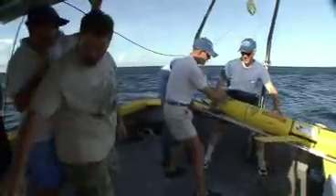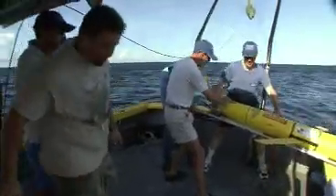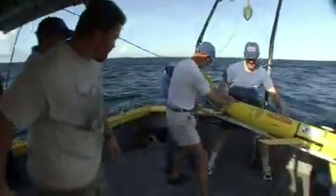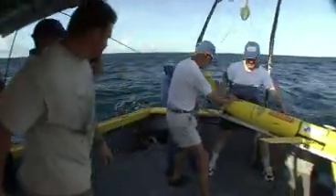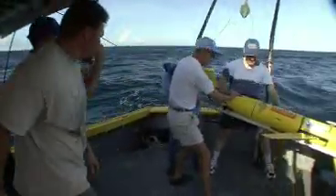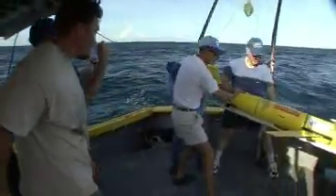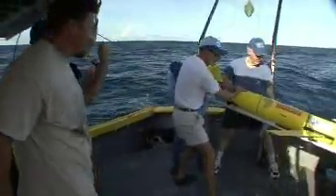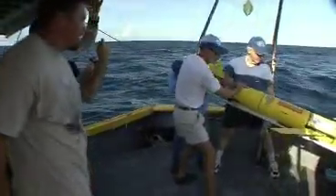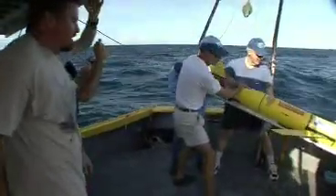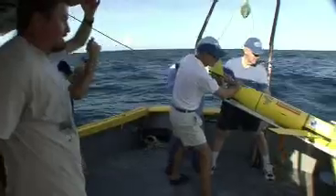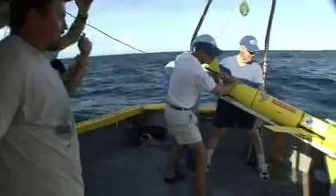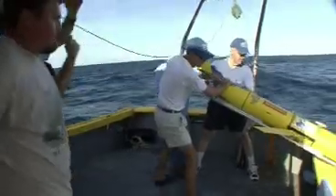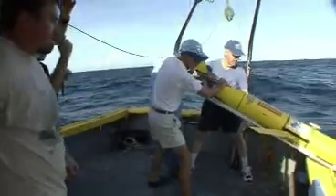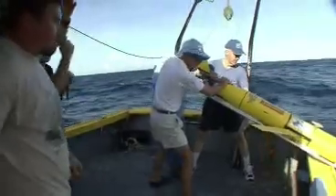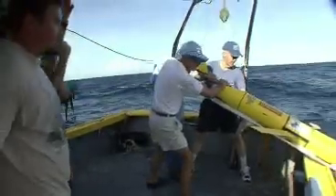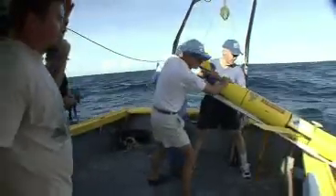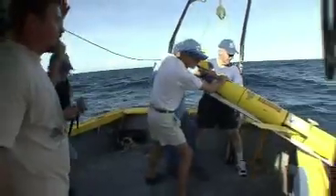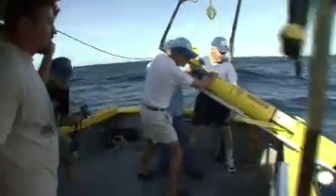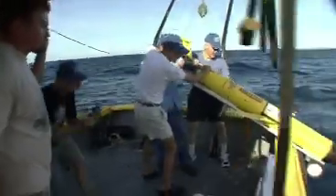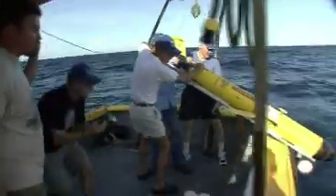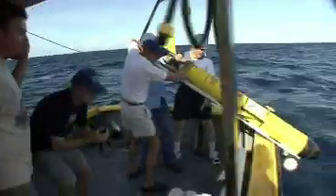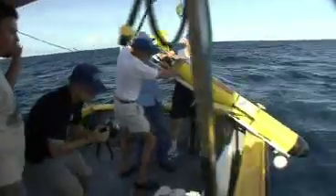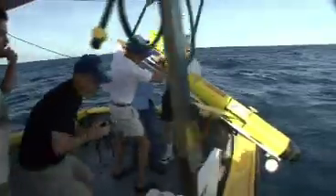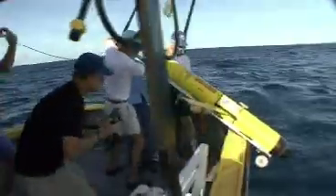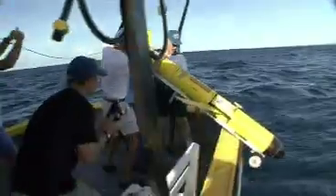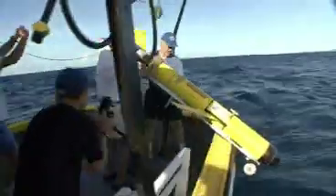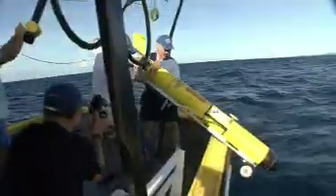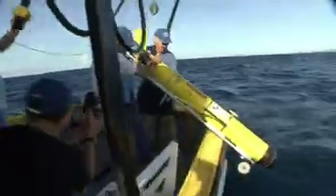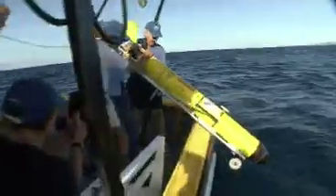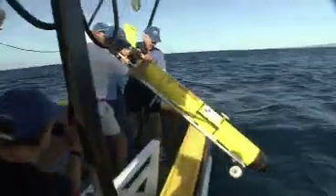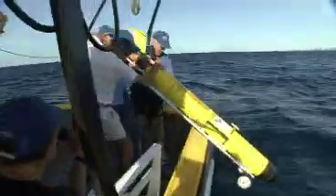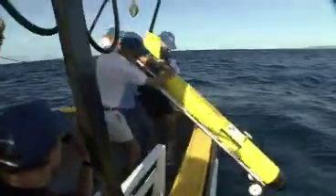We're on our way. There she goes. Get that nose down towards the glider. Let it slide right down the rails.